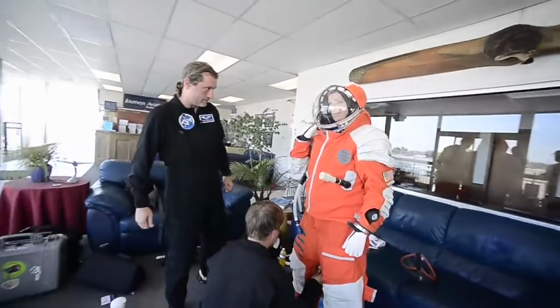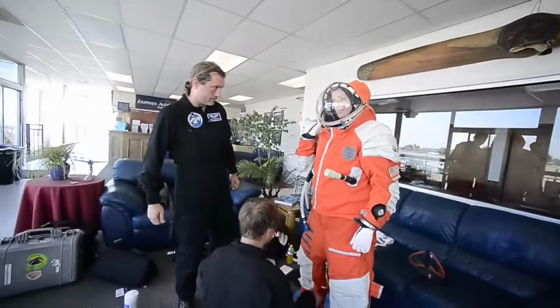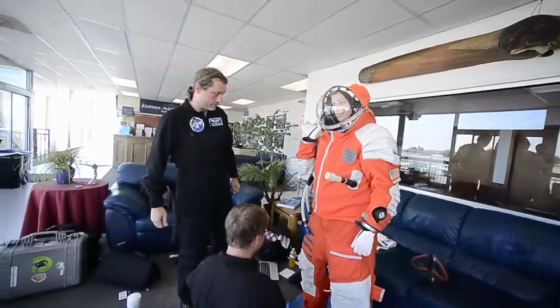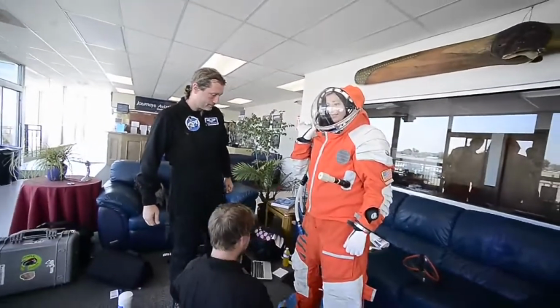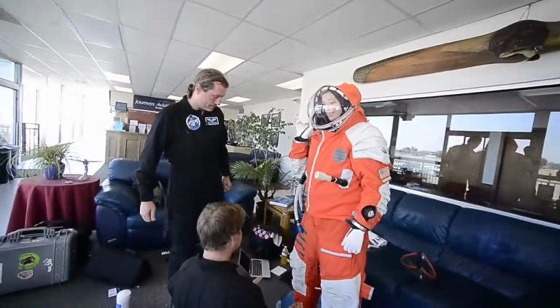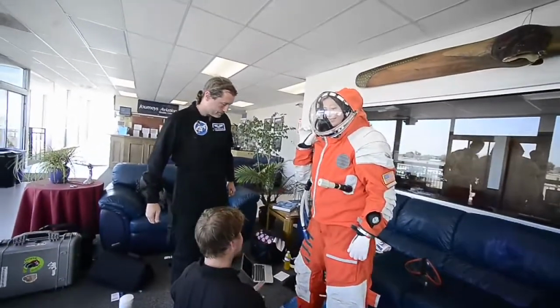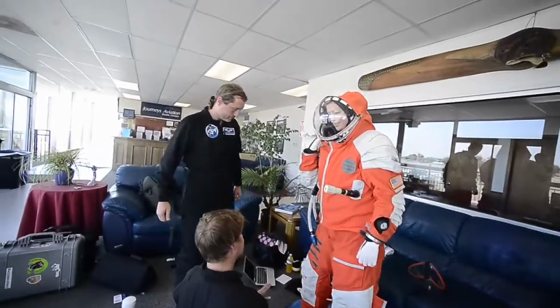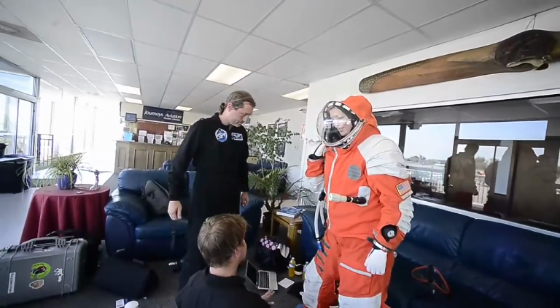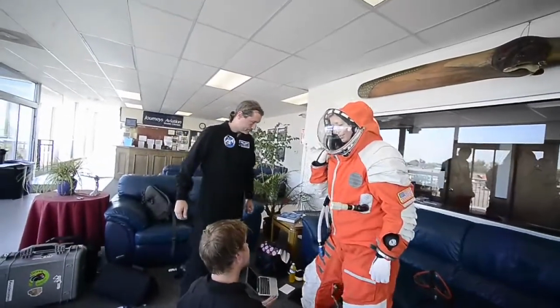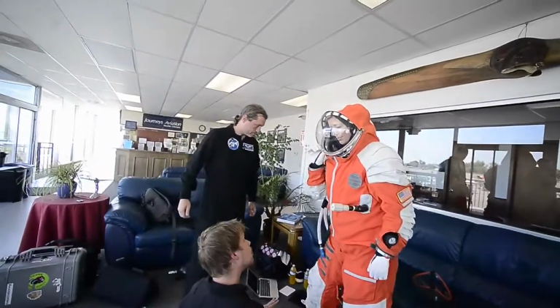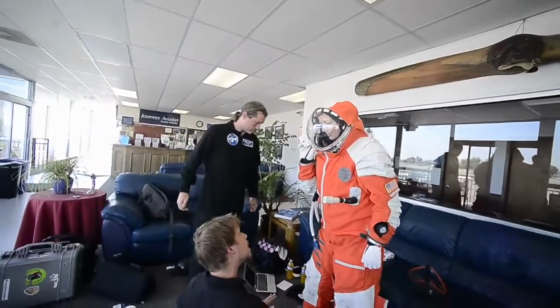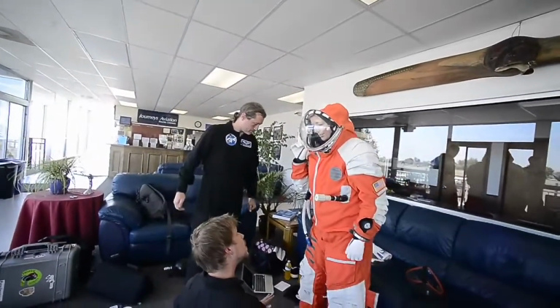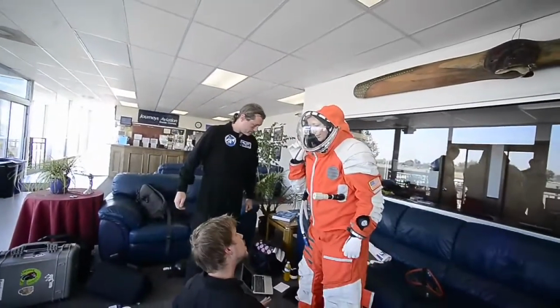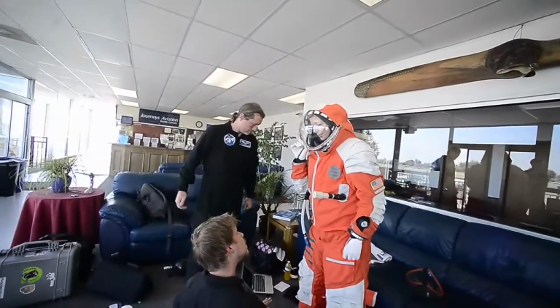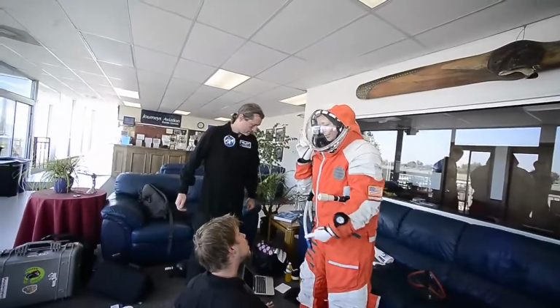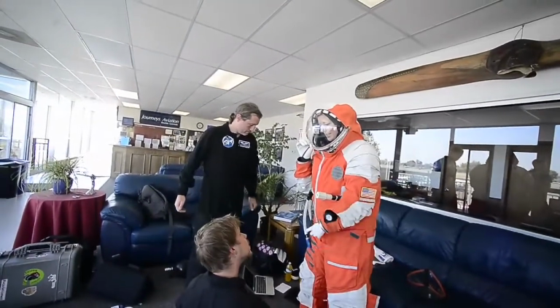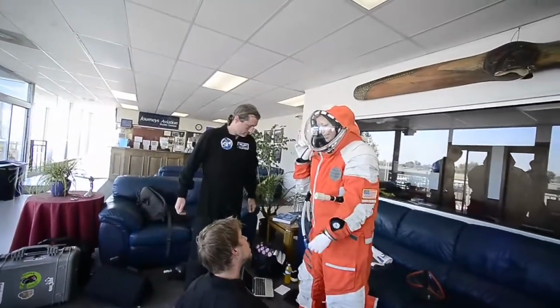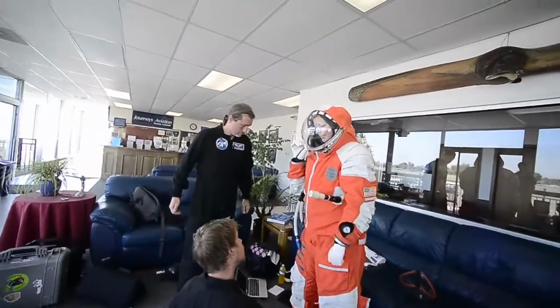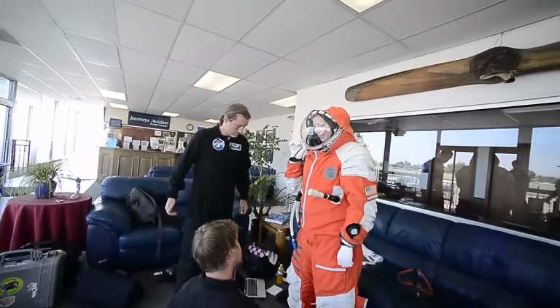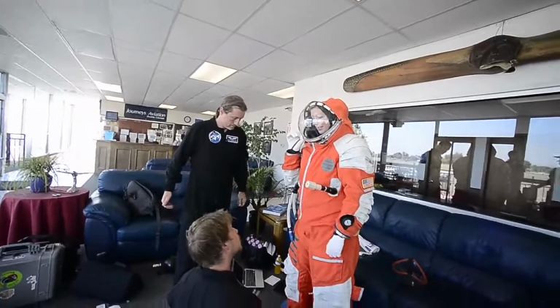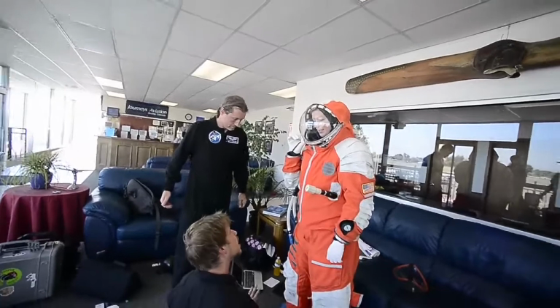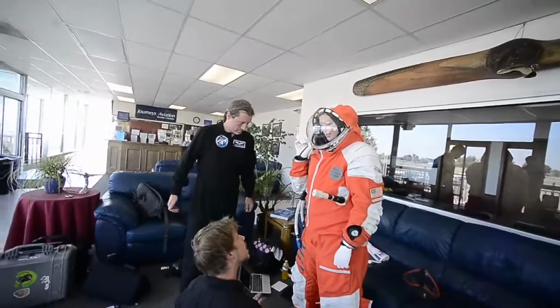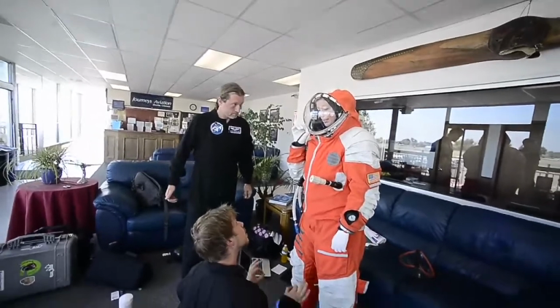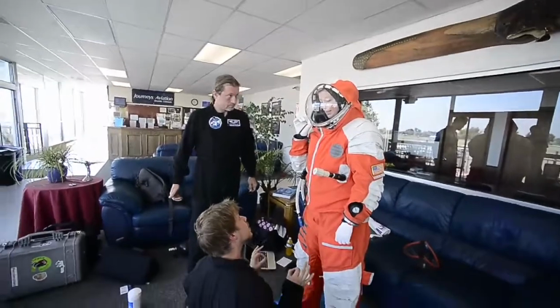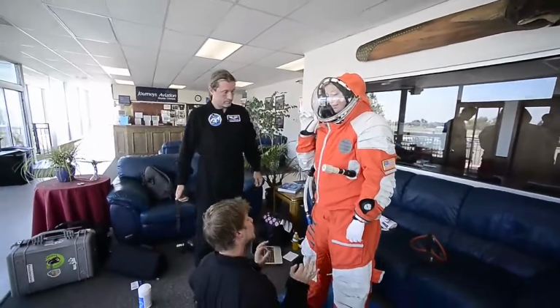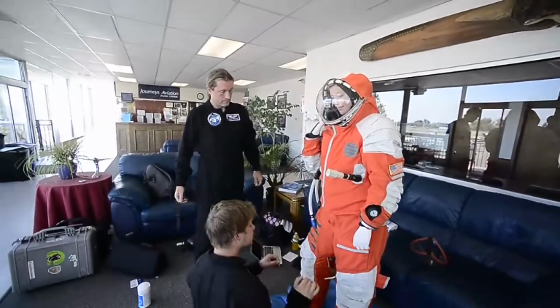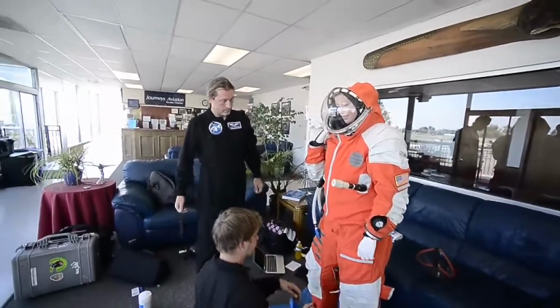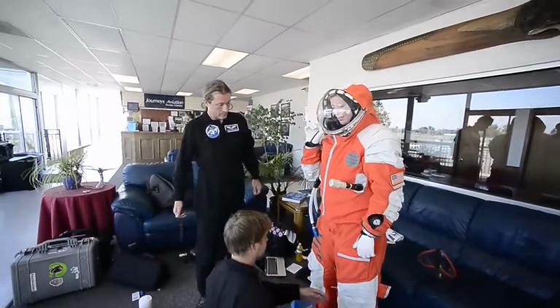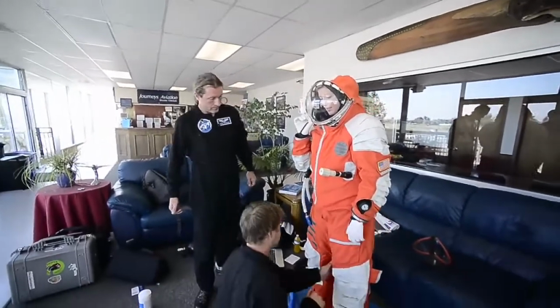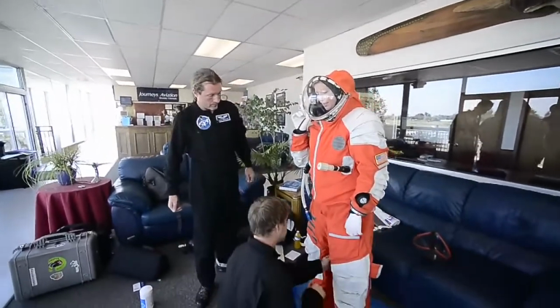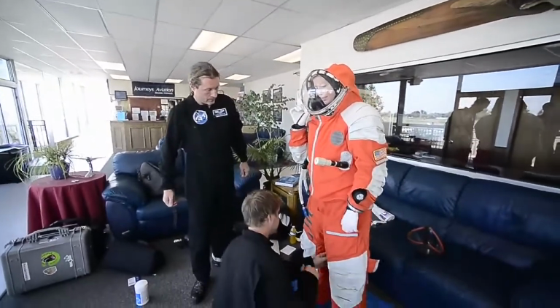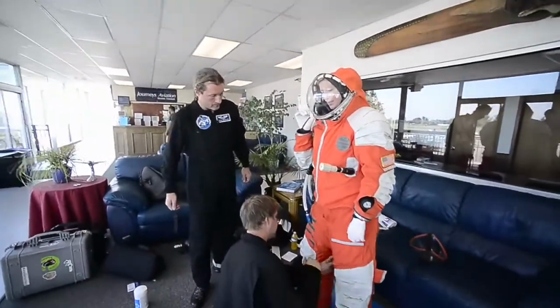Does it feel like you're kind of standing against a stirrup? Feels pretty good? Comfortable? Okay, cool — we'll just see what happens.